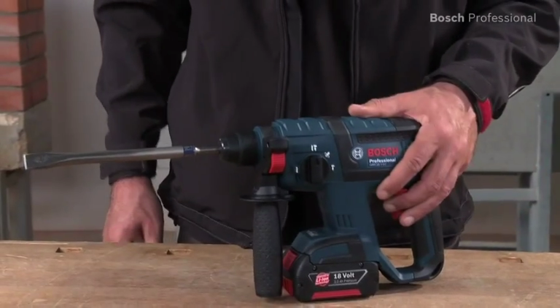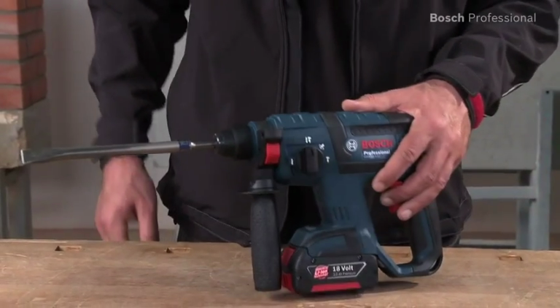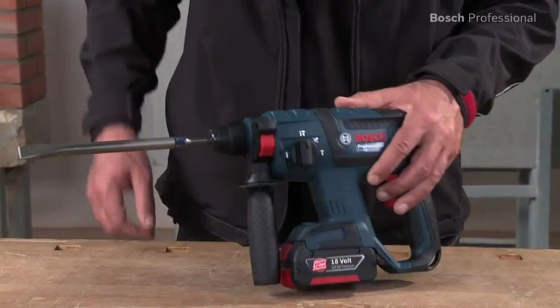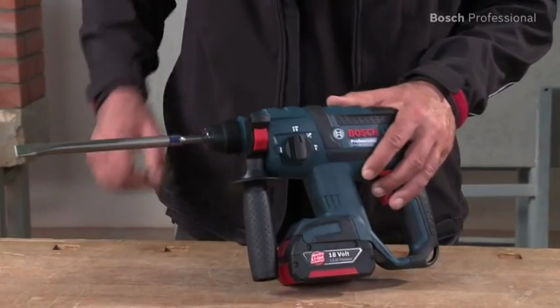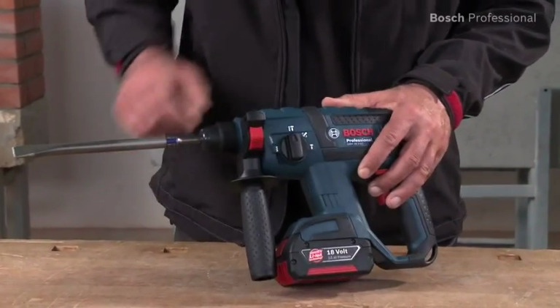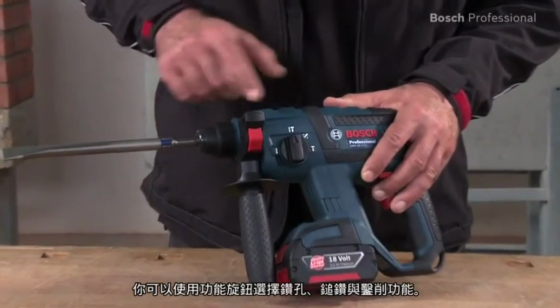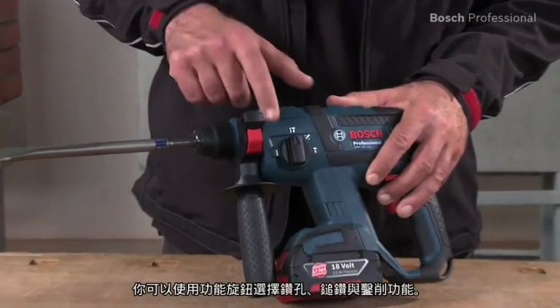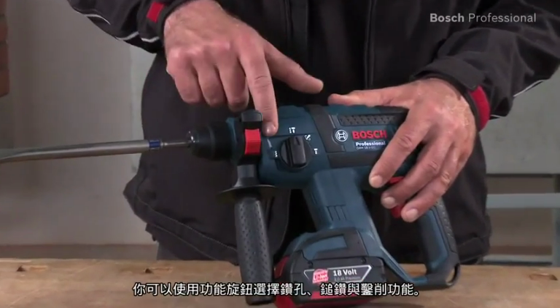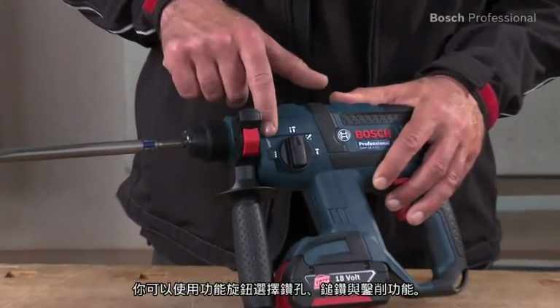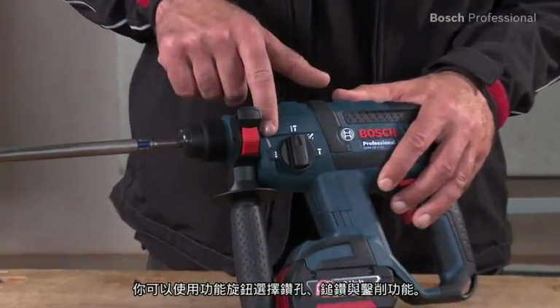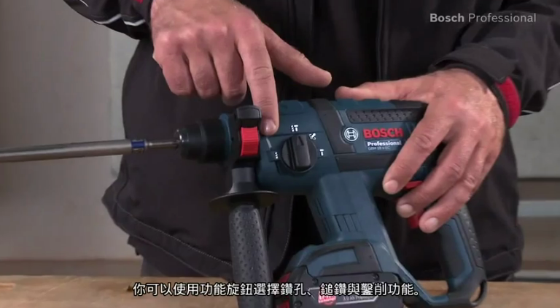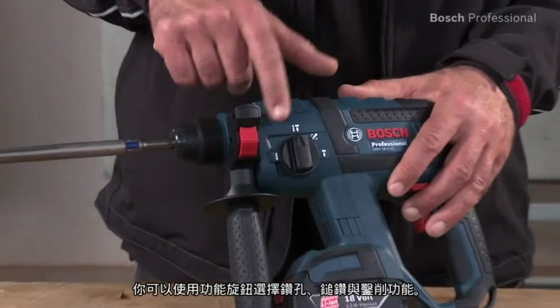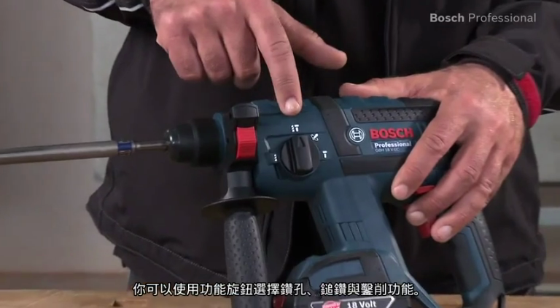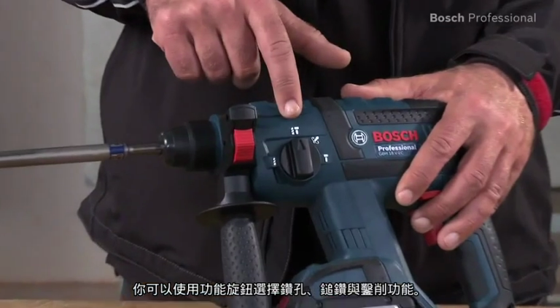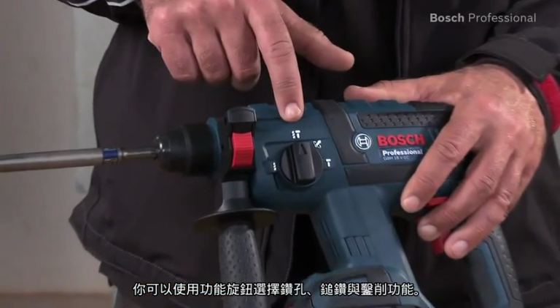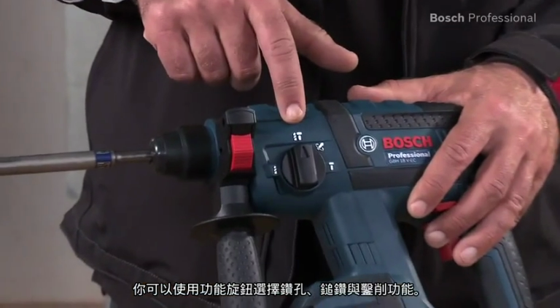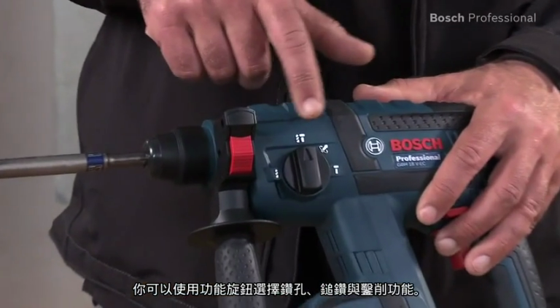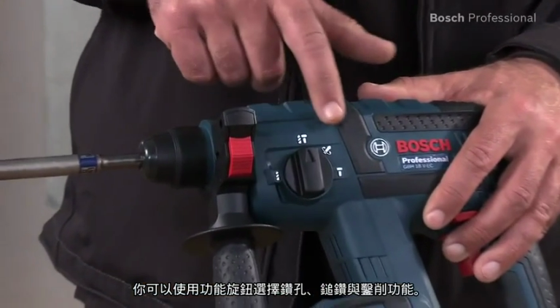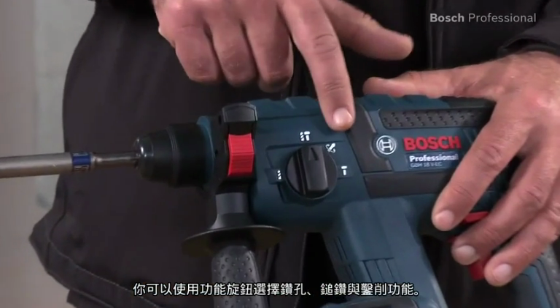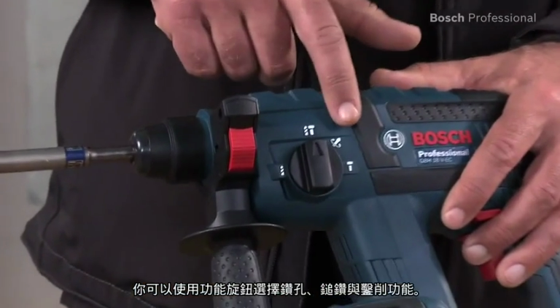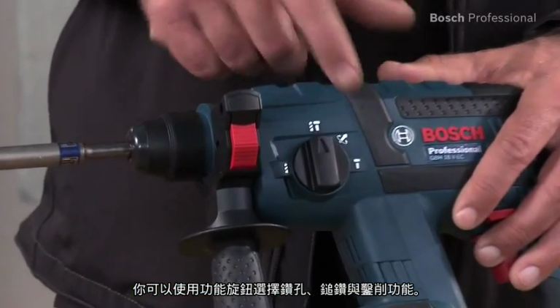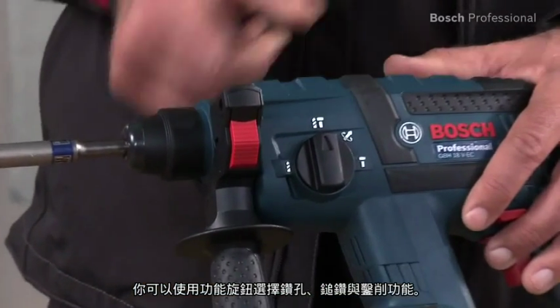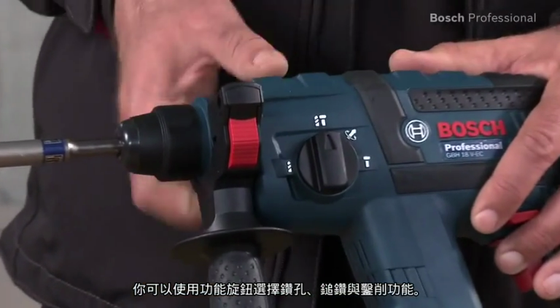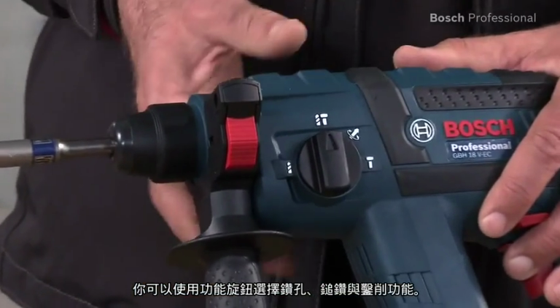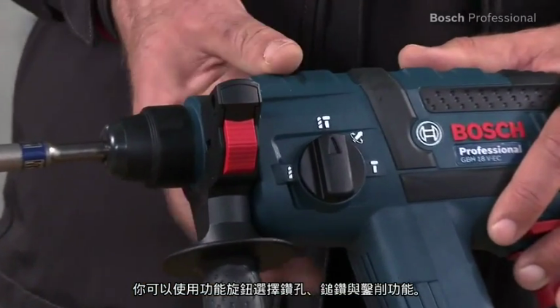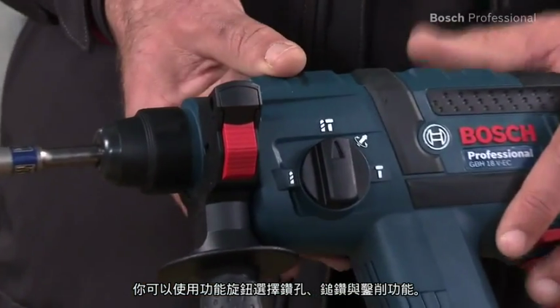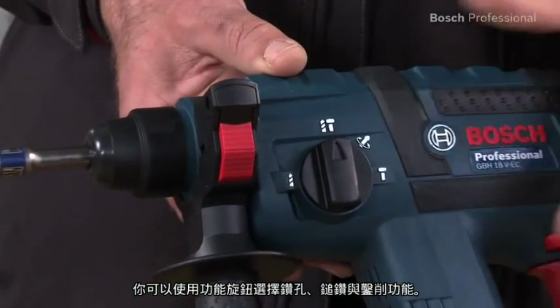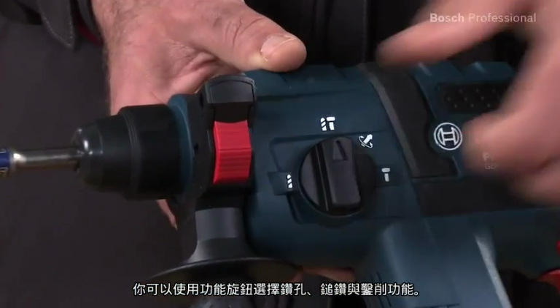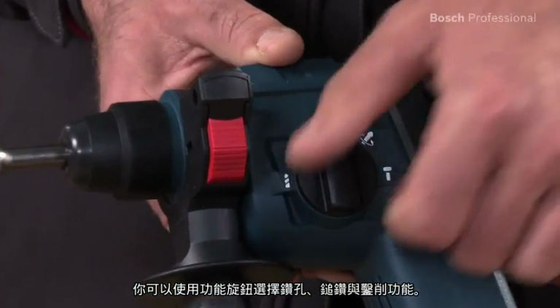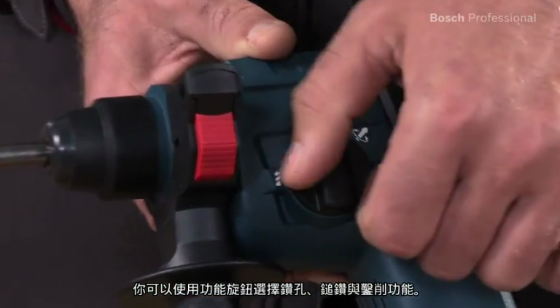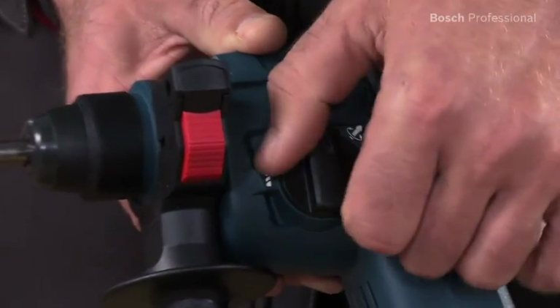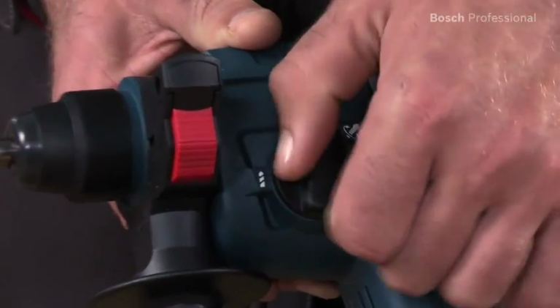You can use the selector lever to switch between the drilling, hammer drilling, and chiseling functions.